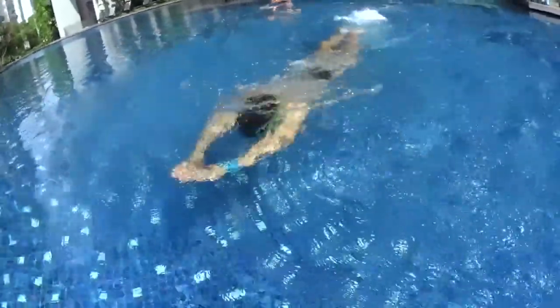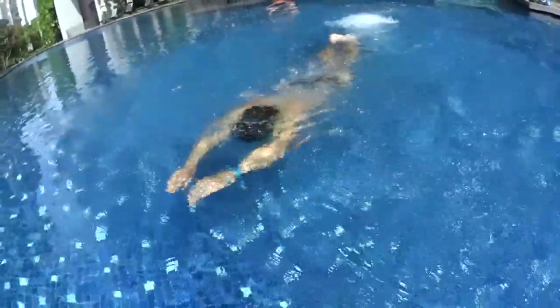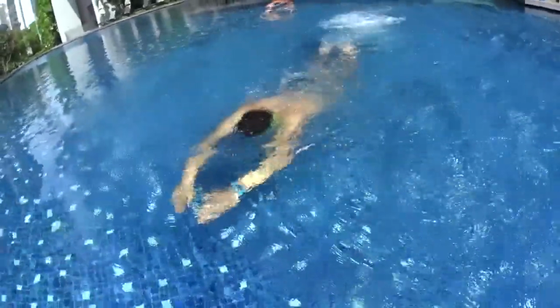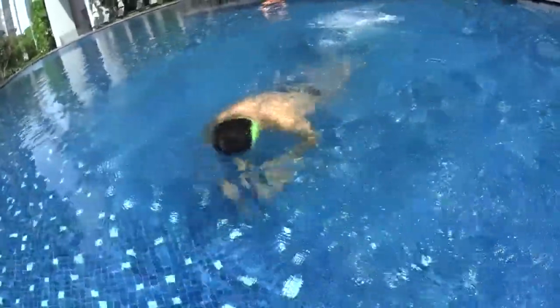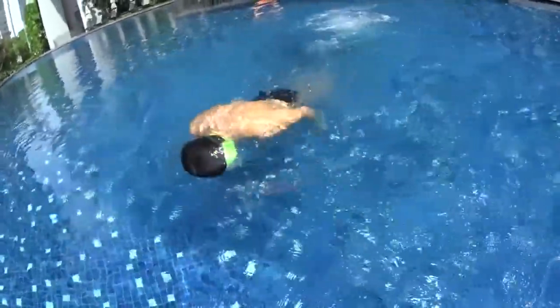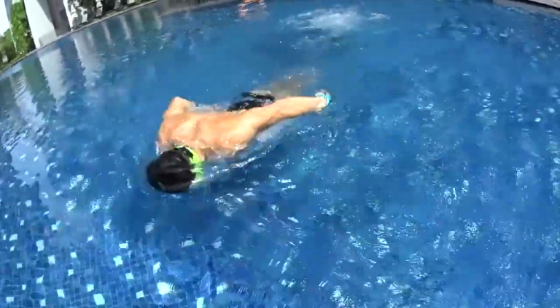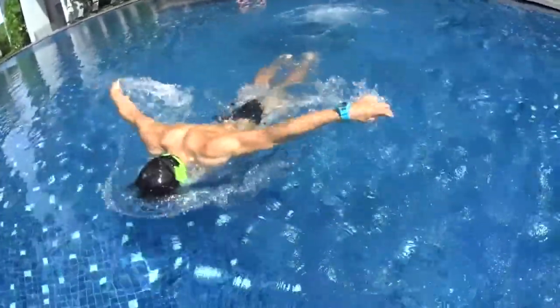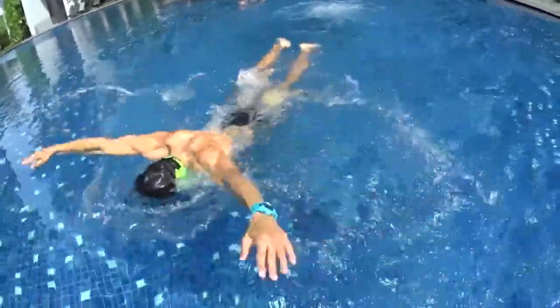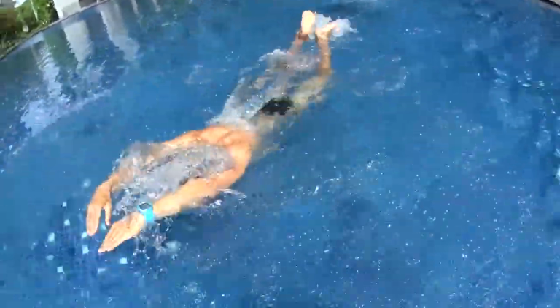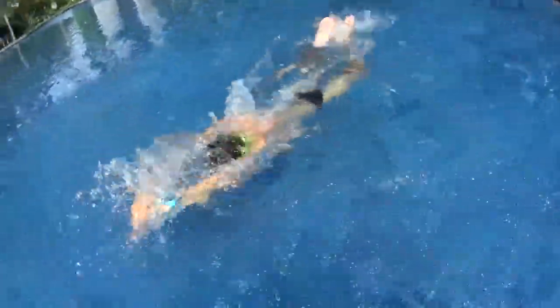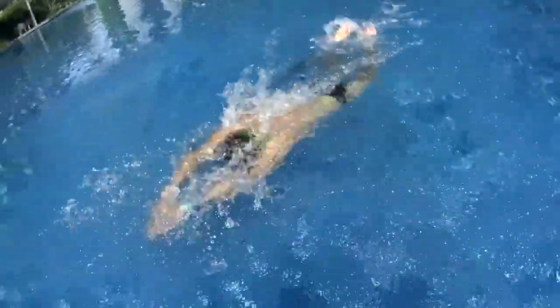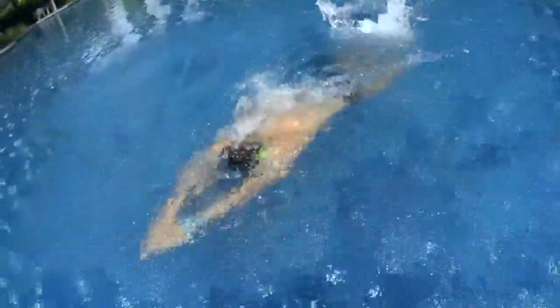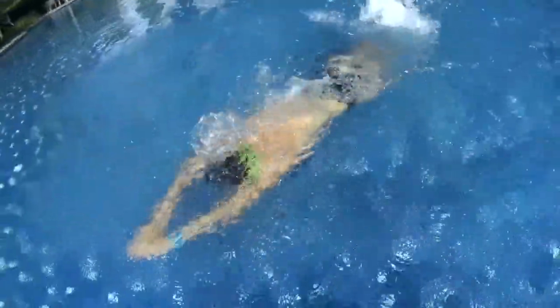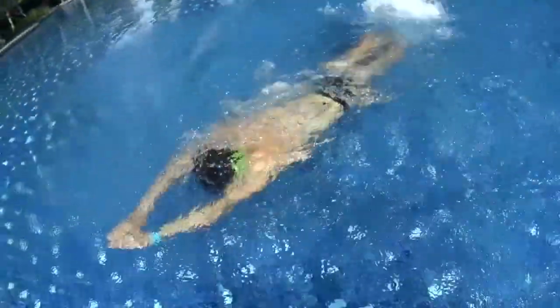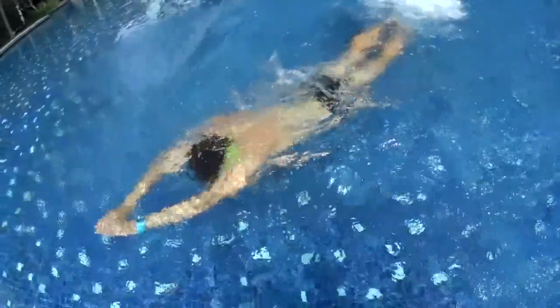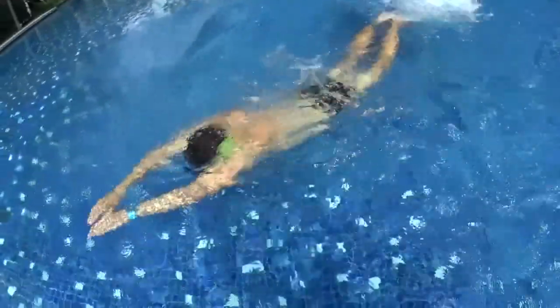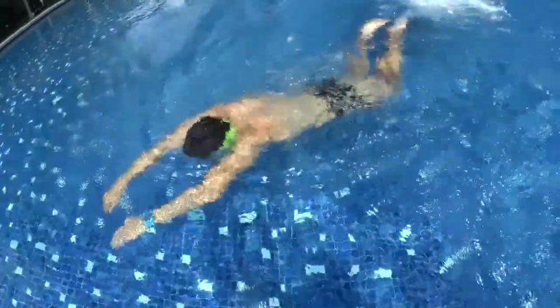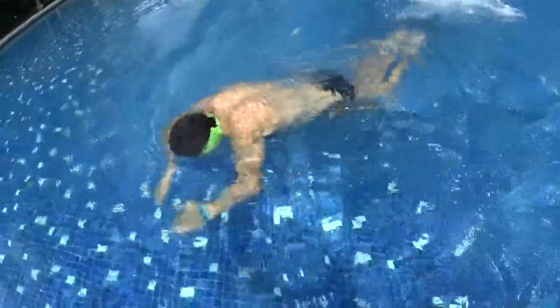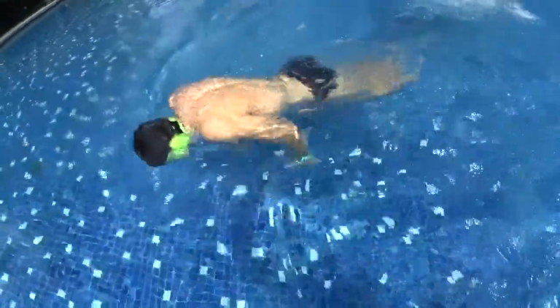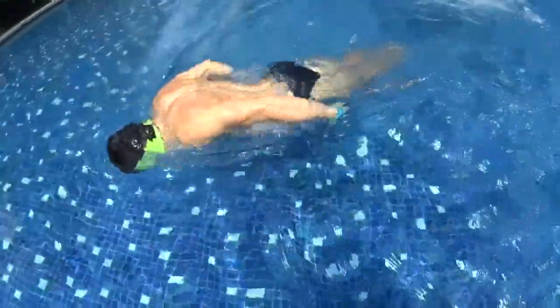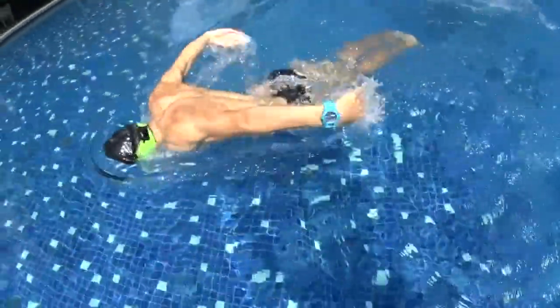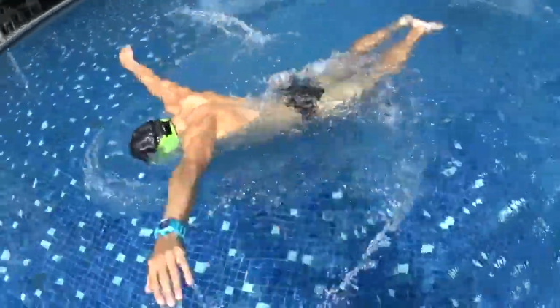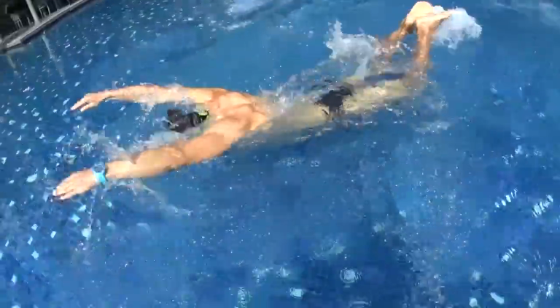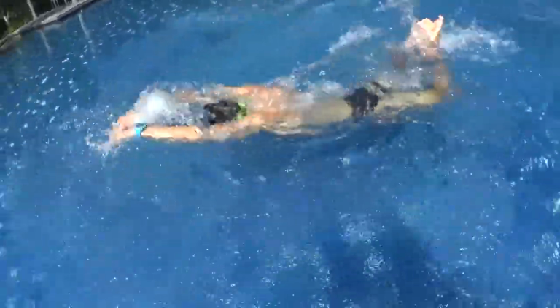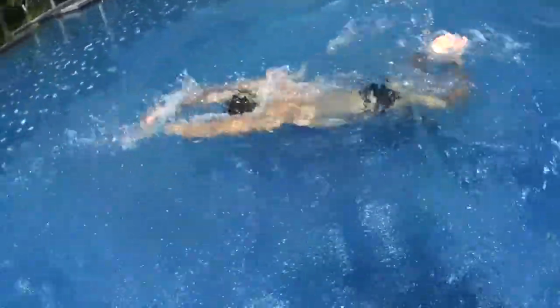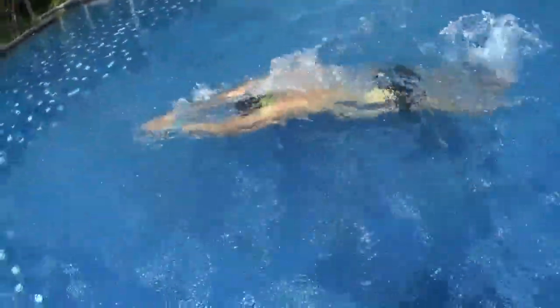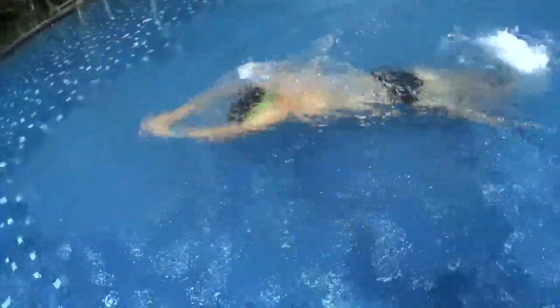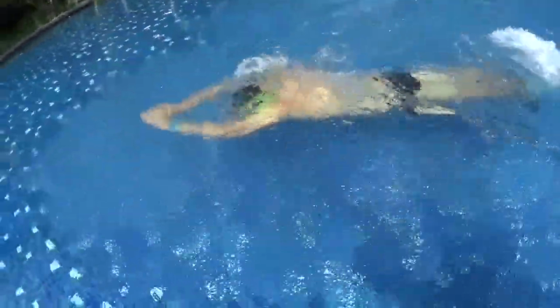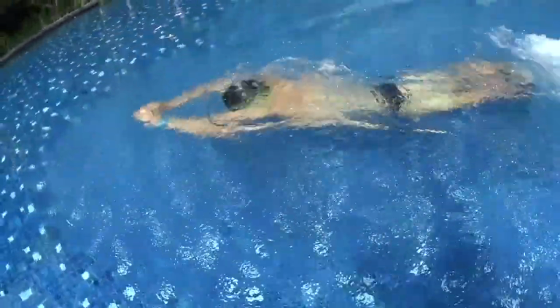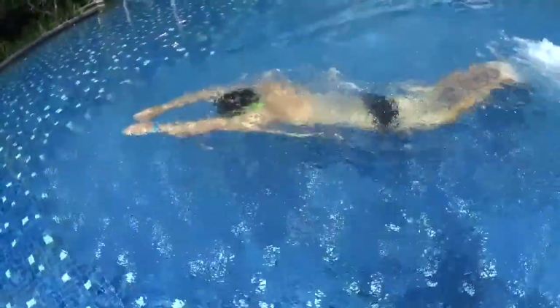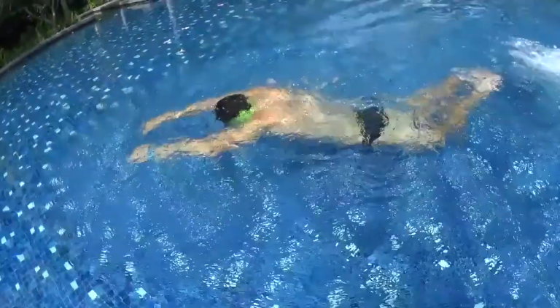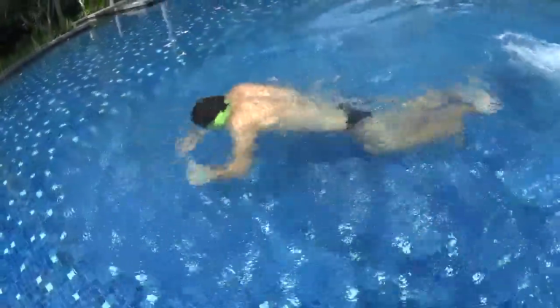two dolphin double pull. One dolphin glide, two dolphin double pull. First dolphin you stretch, second dolphin you pull.